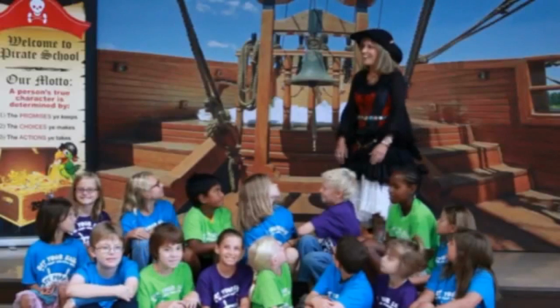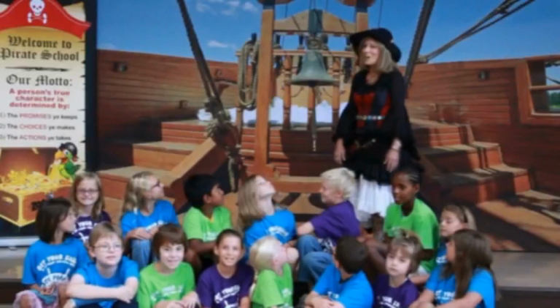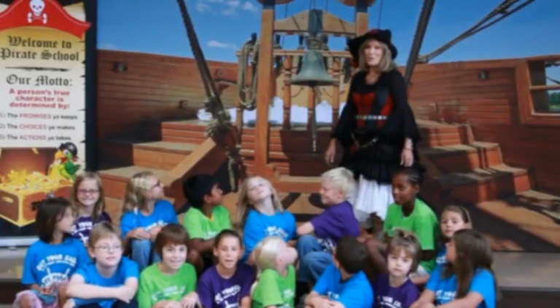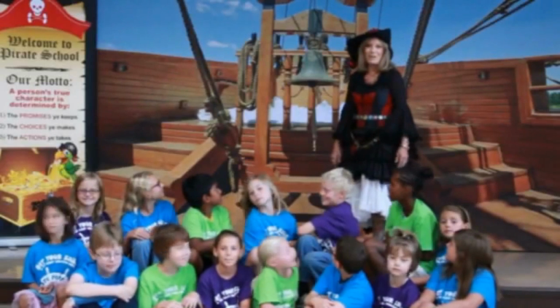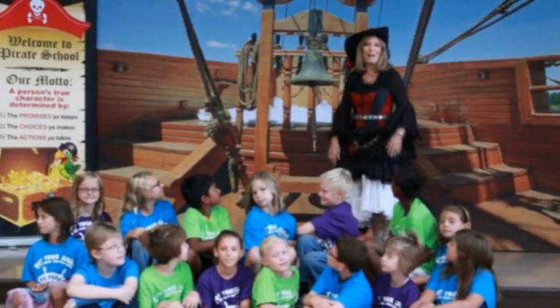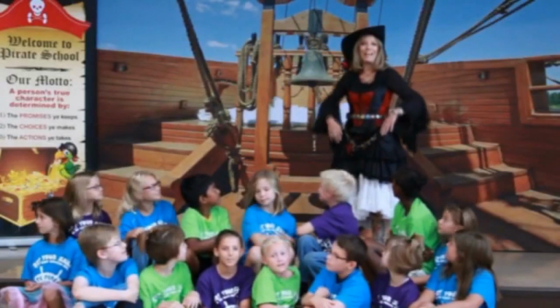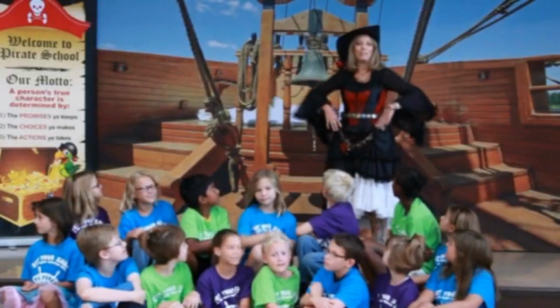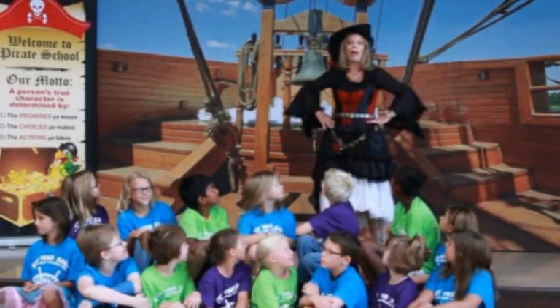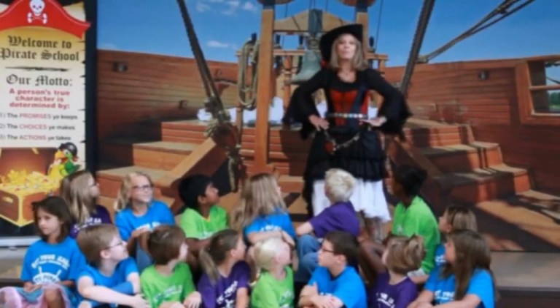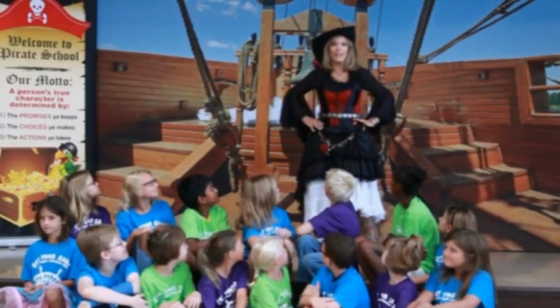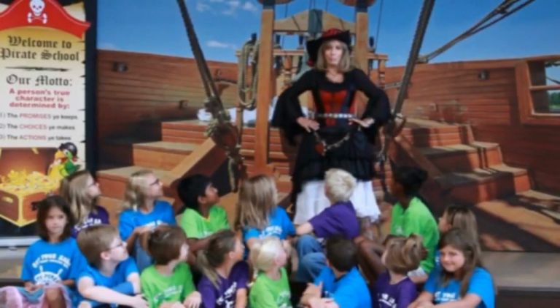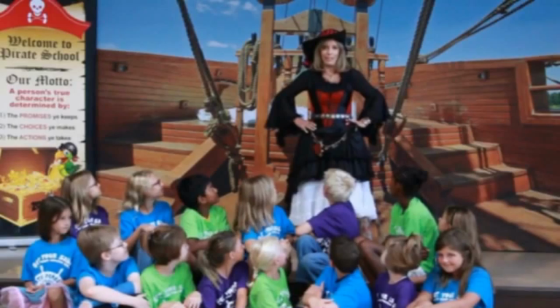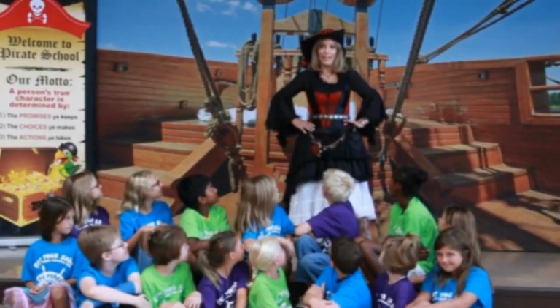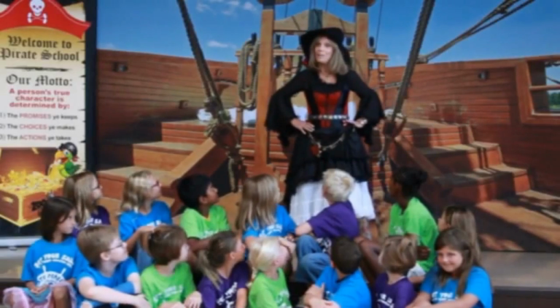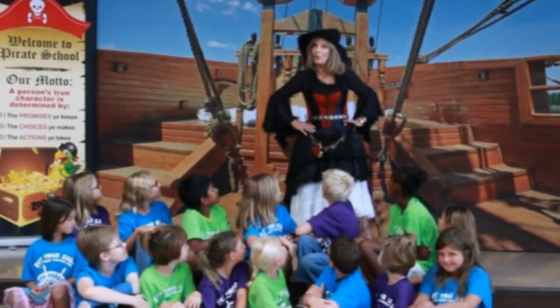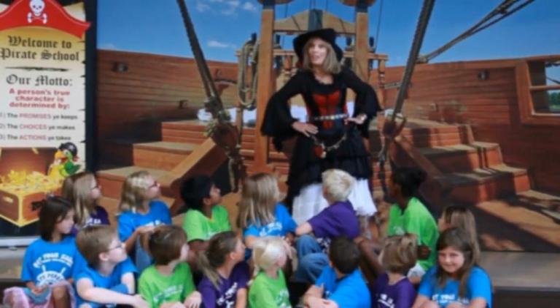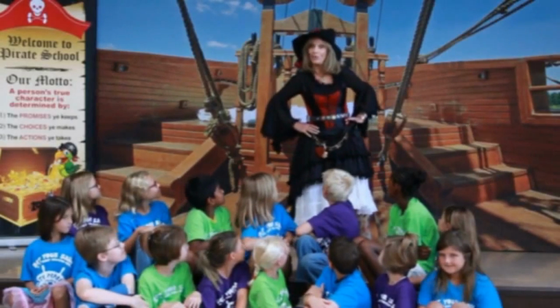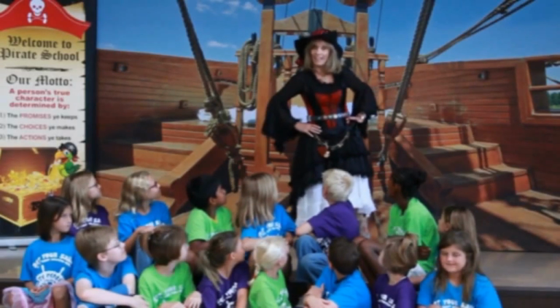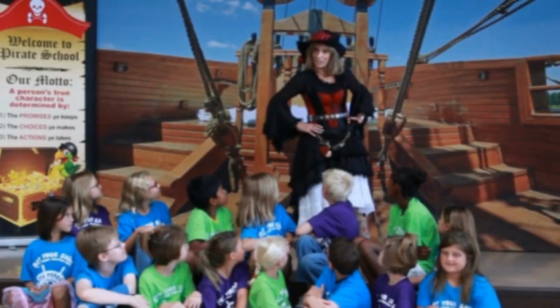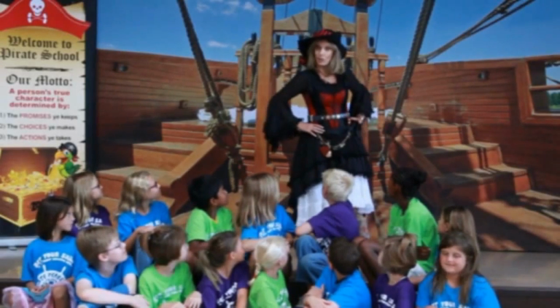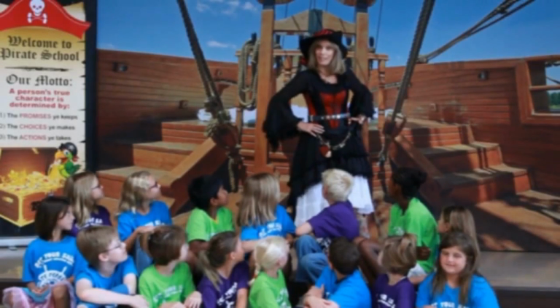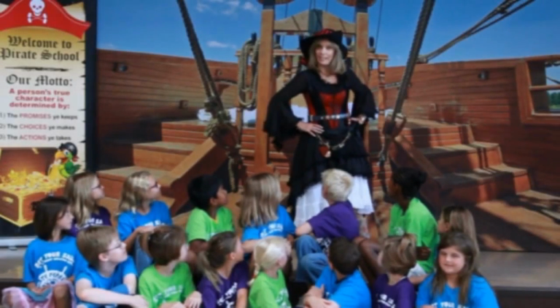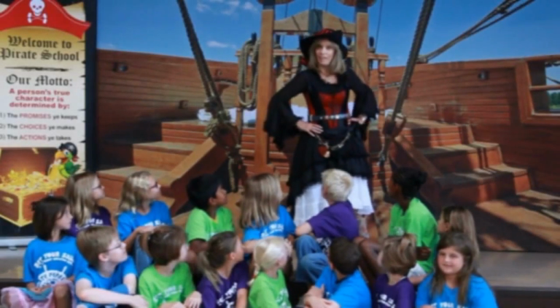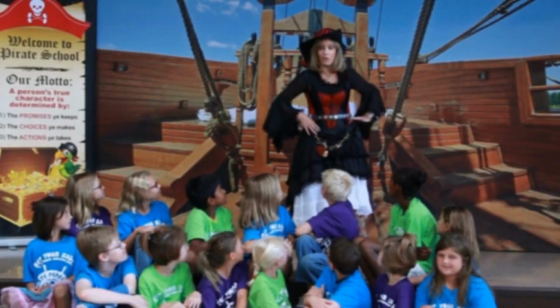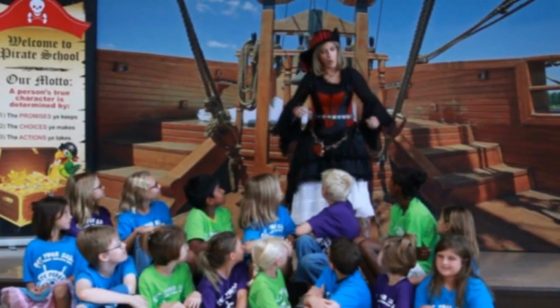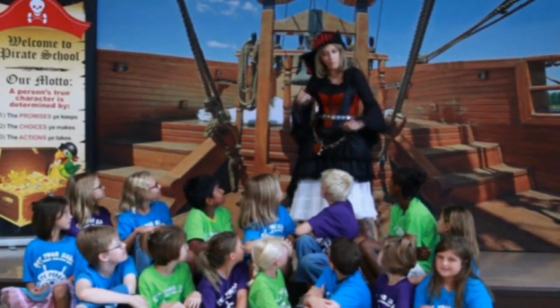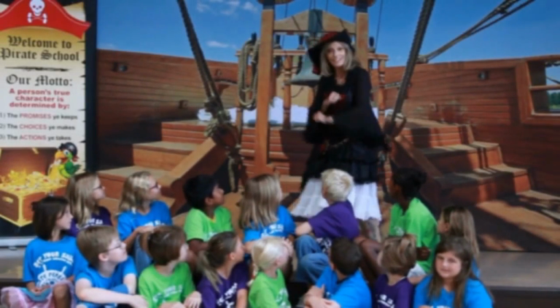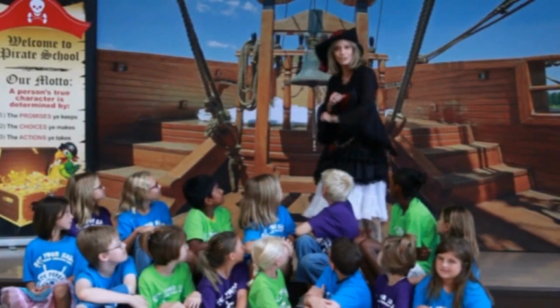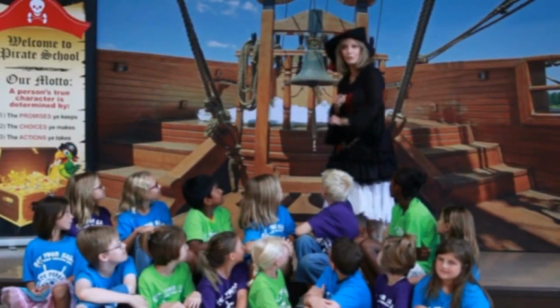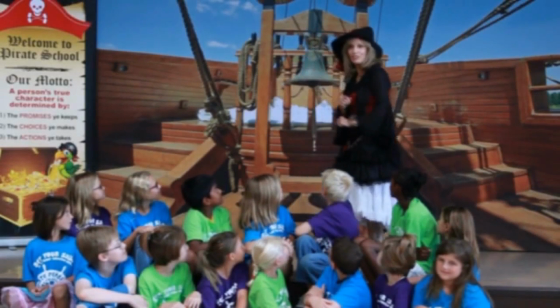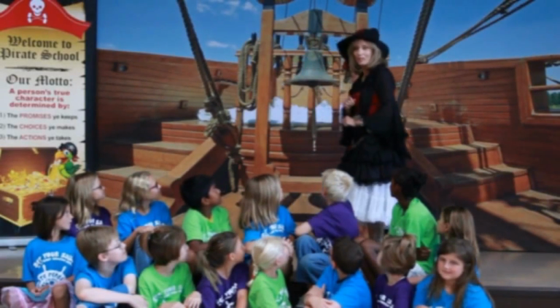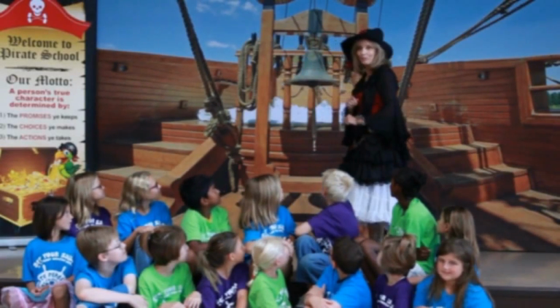Hello, my name is Pirate Penelope, and I'm so glad you decided to join us today for our back-to-school special.